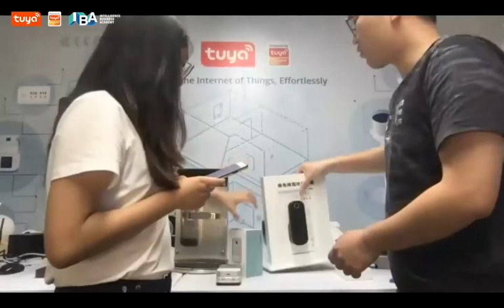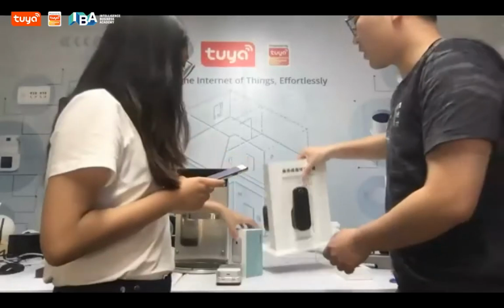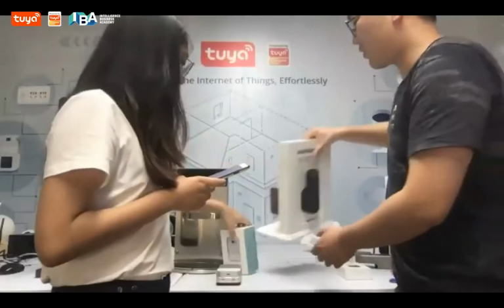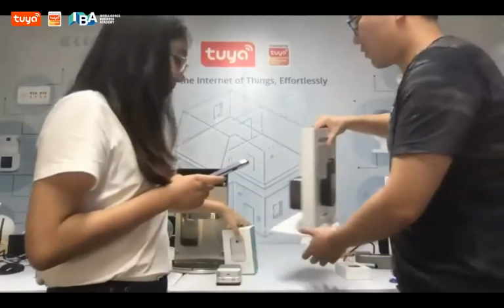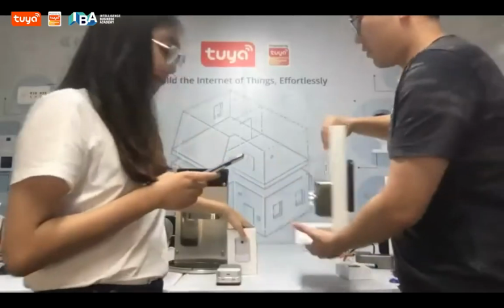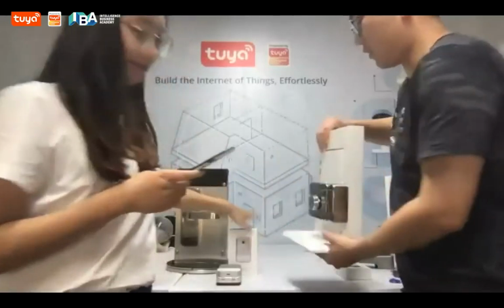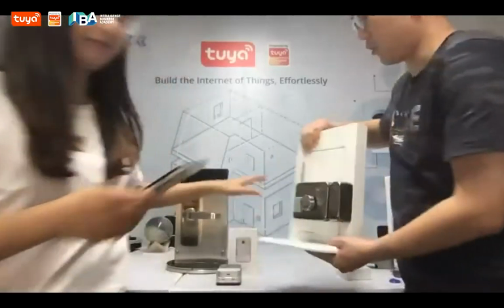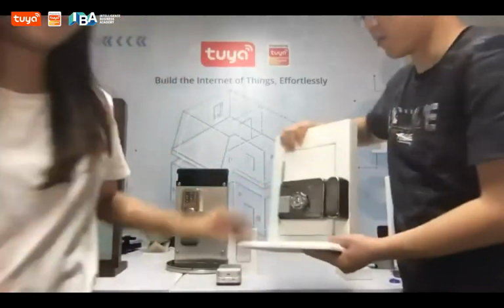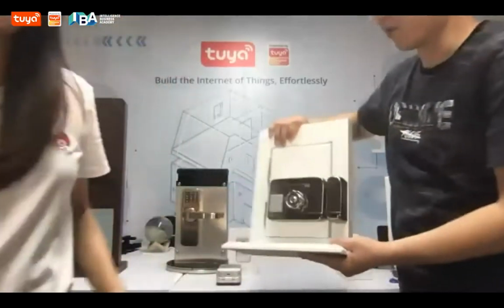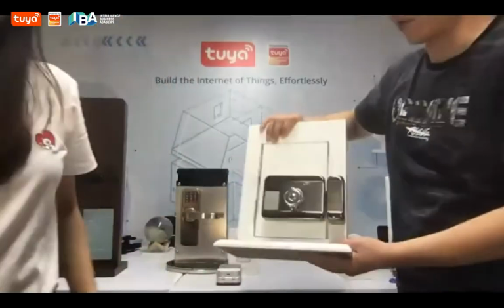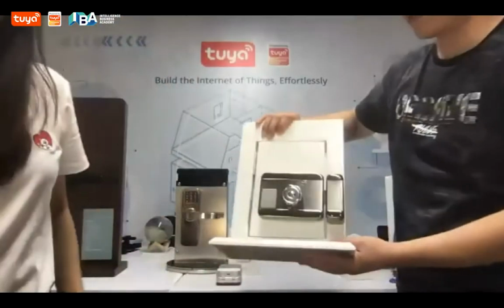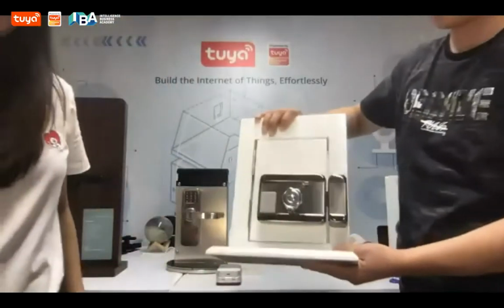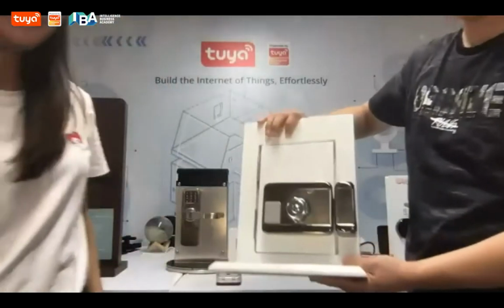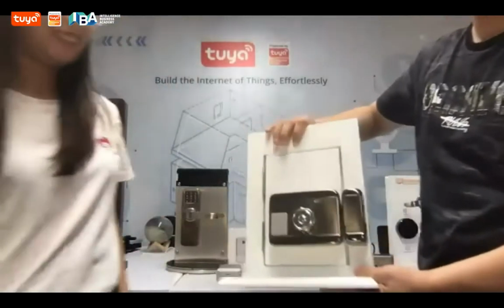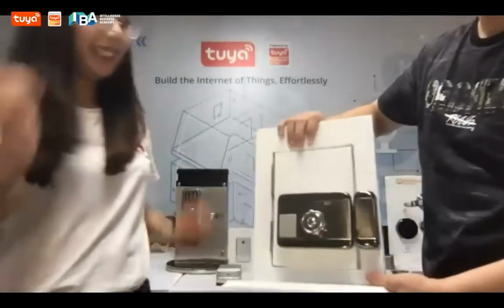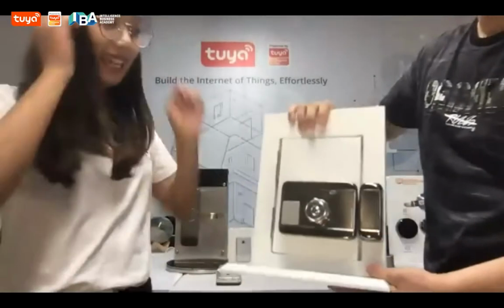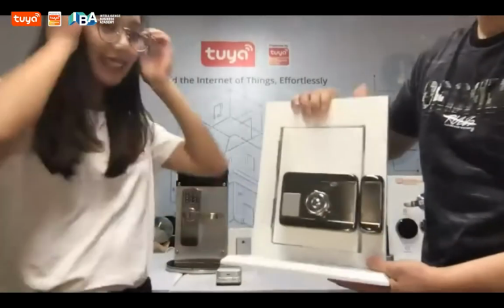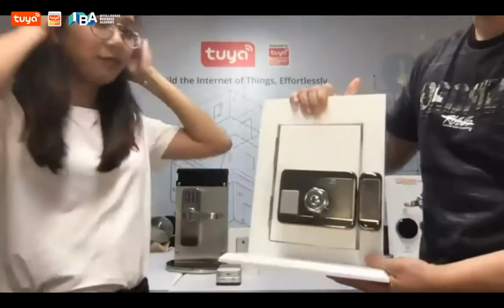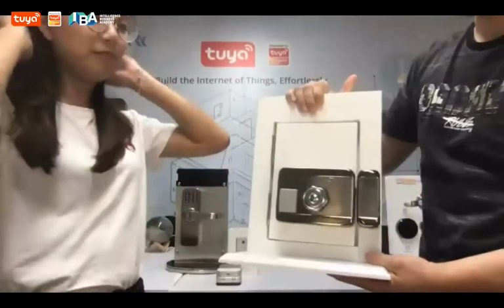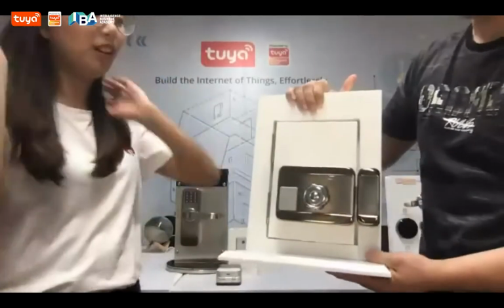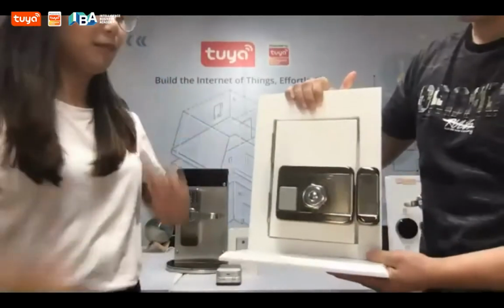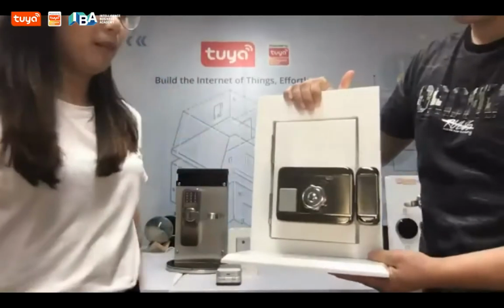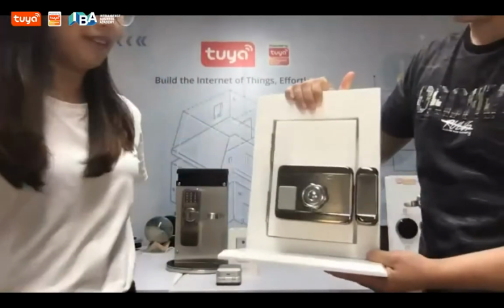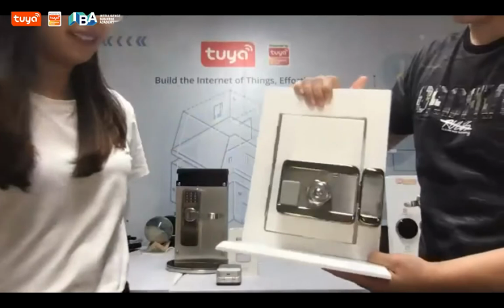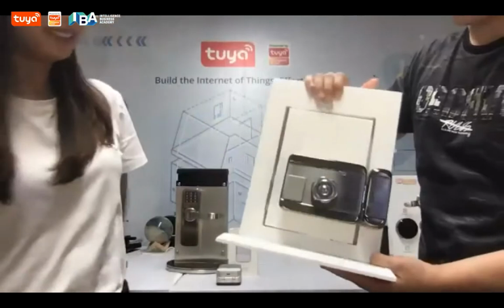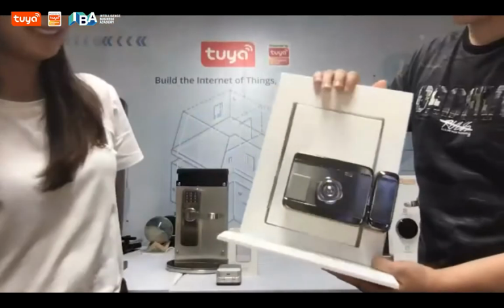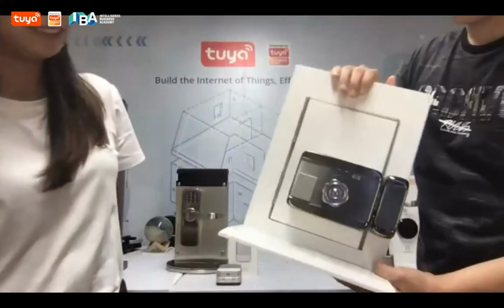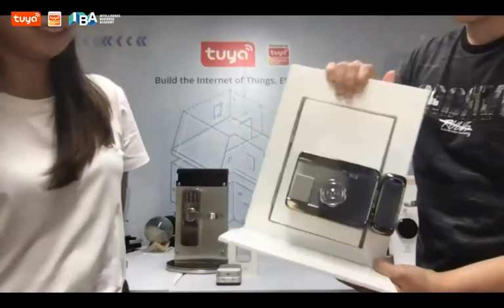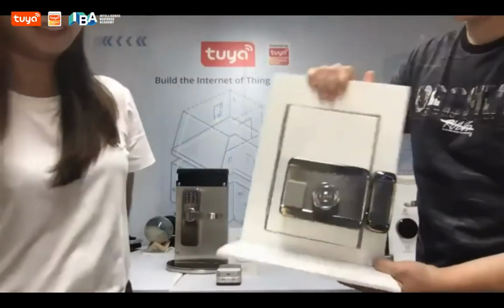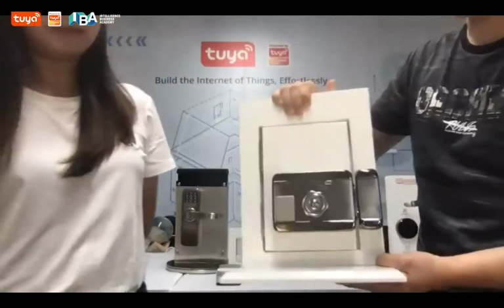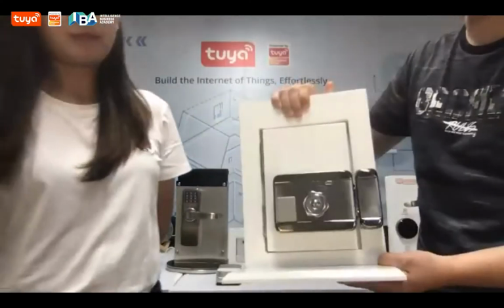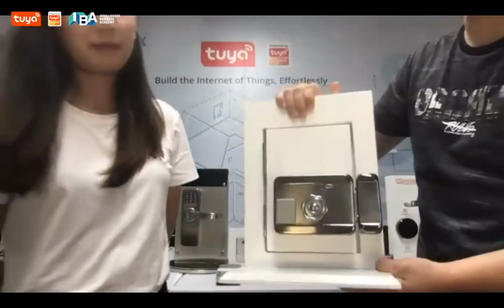This one is the Rimlock. This is more traditional style.